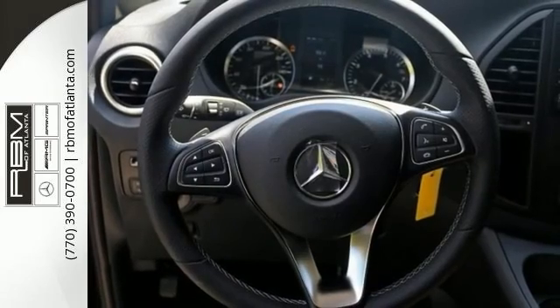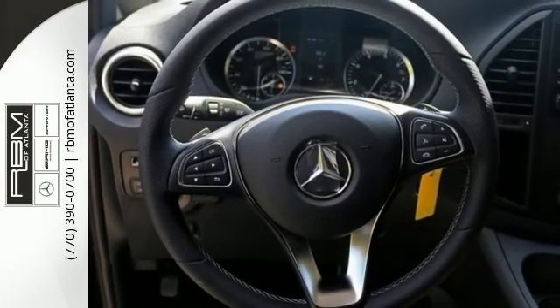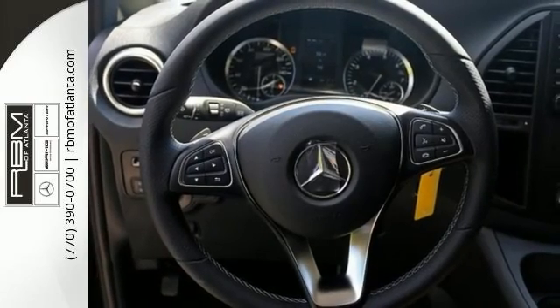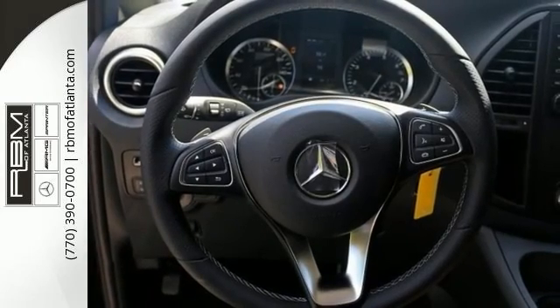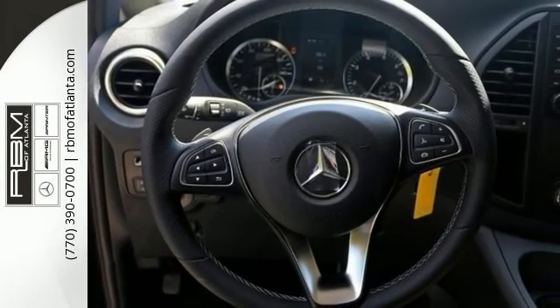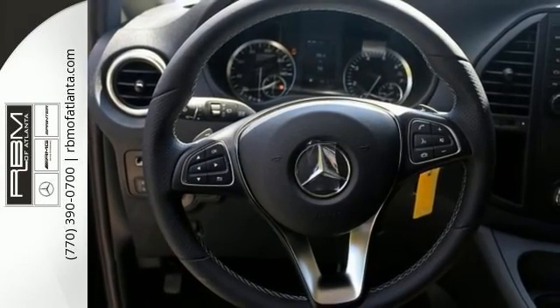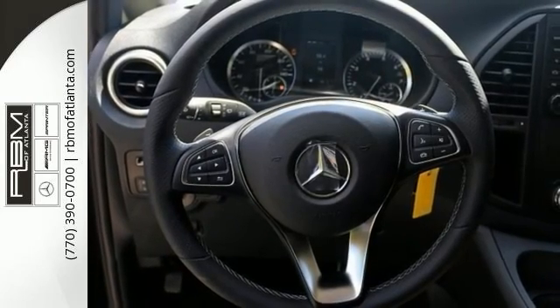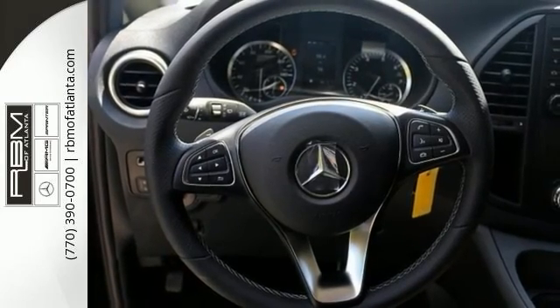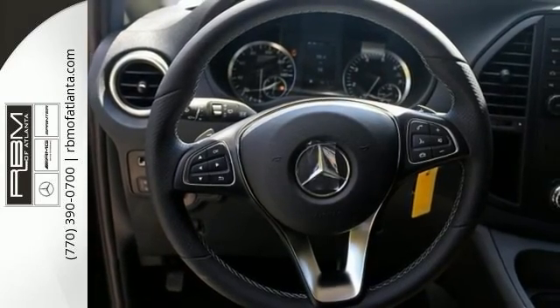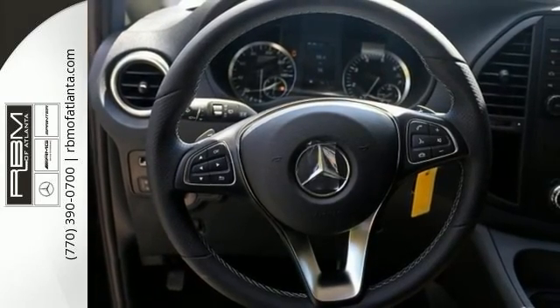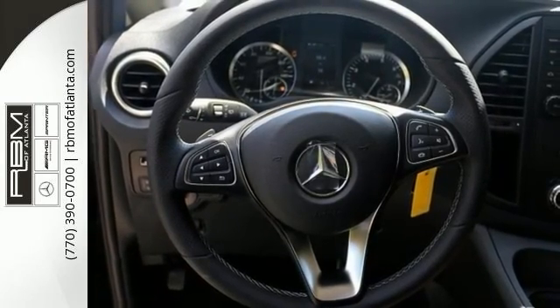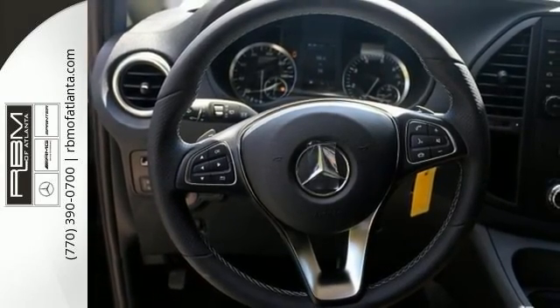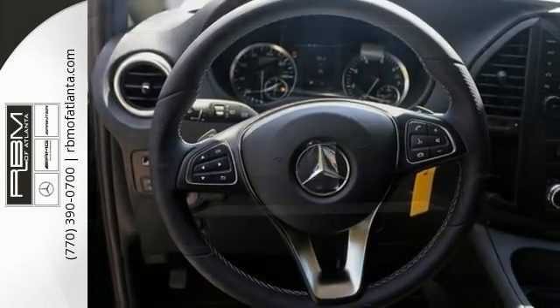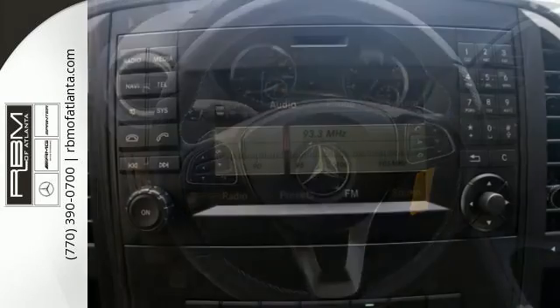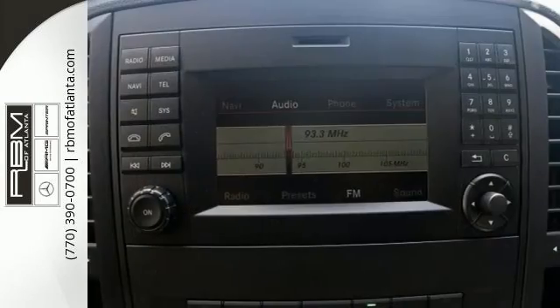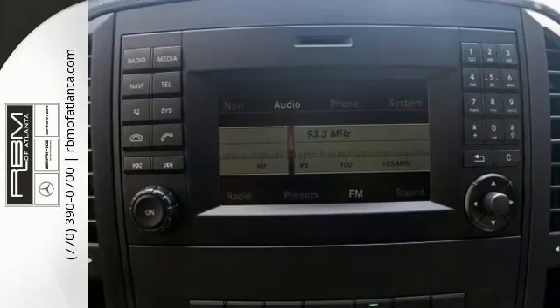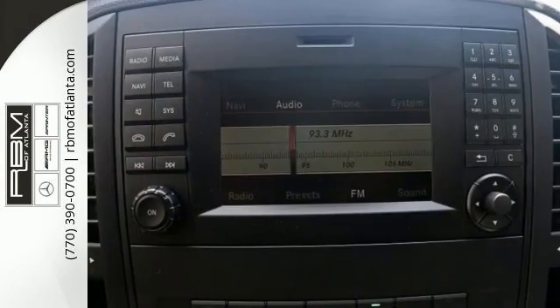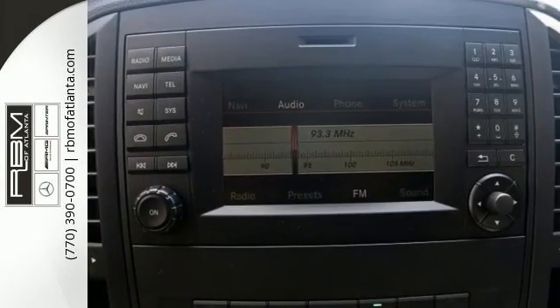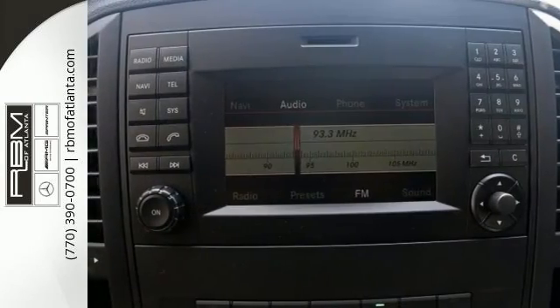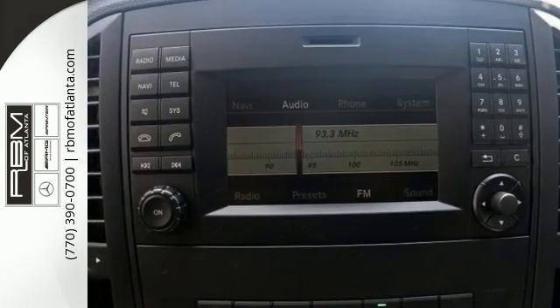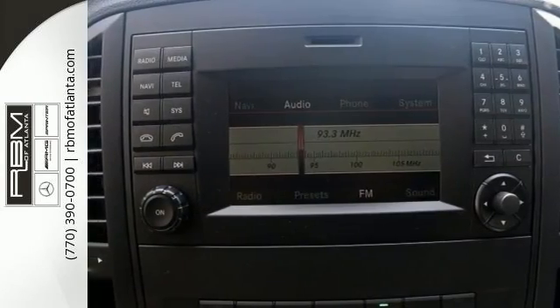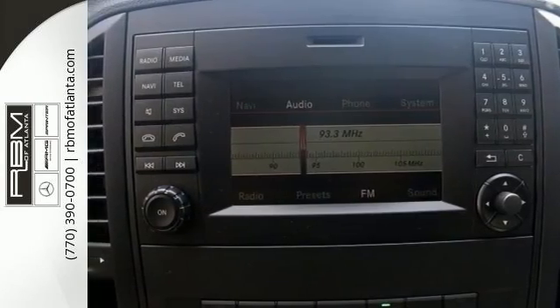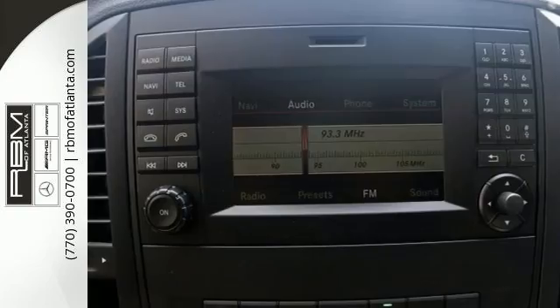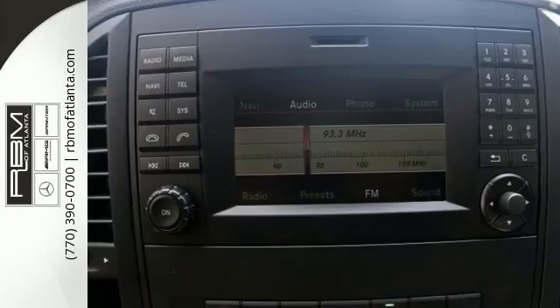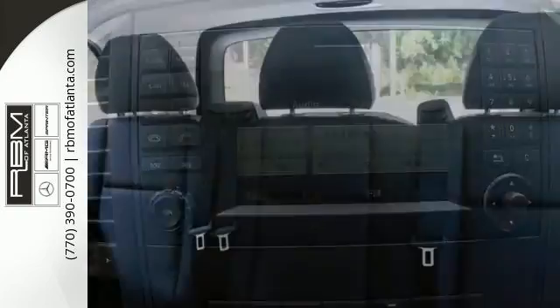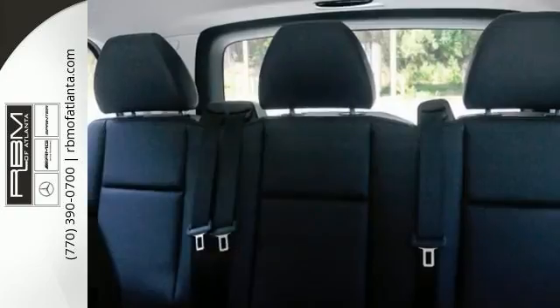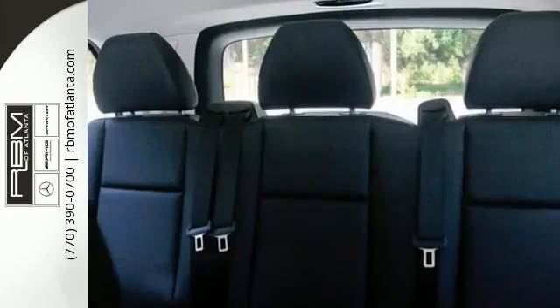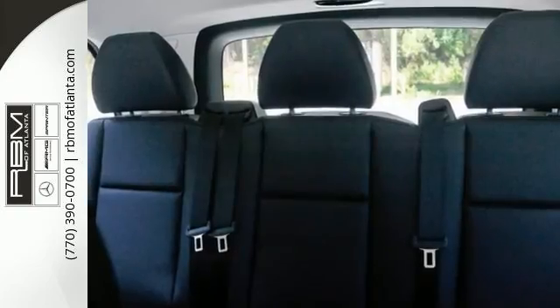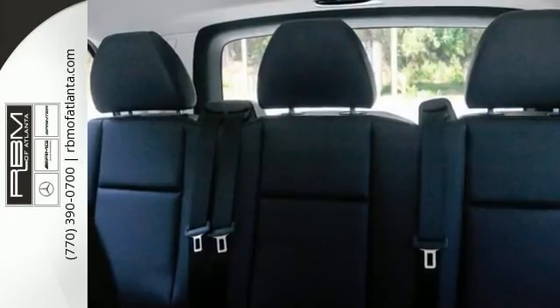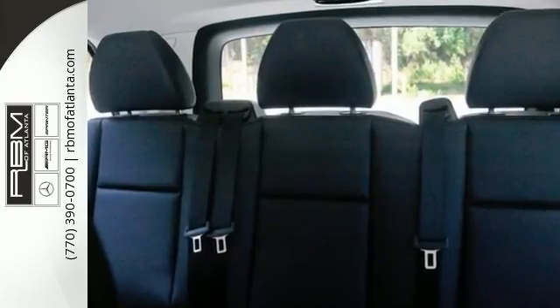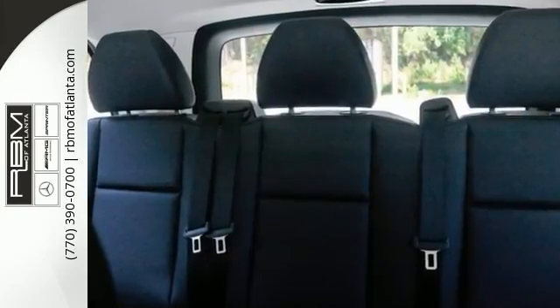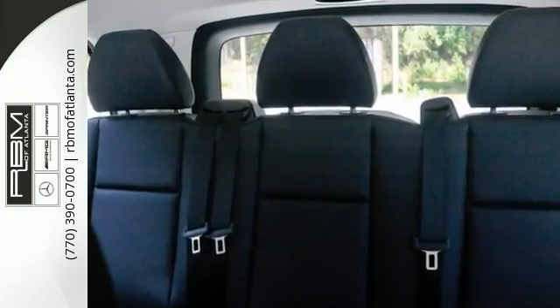With its extensive seating, powerful performance, and rock solid build quality, this passenger van is an excellent choice. Come see it today.